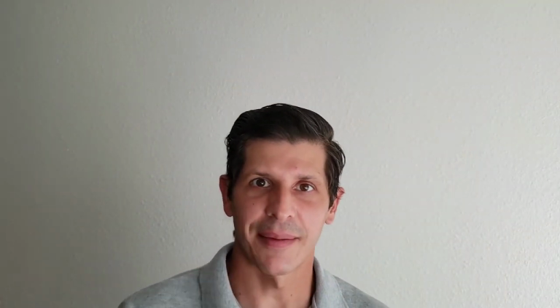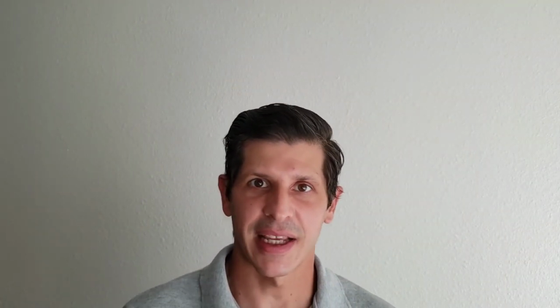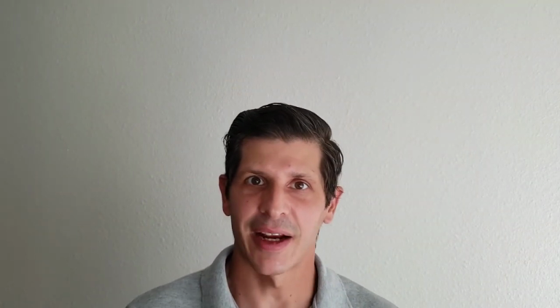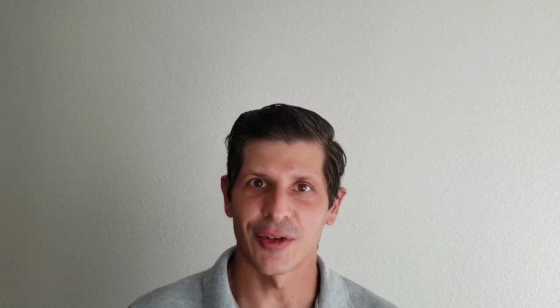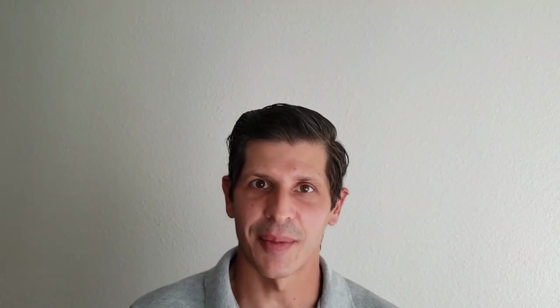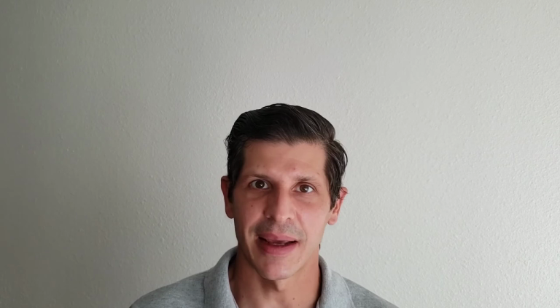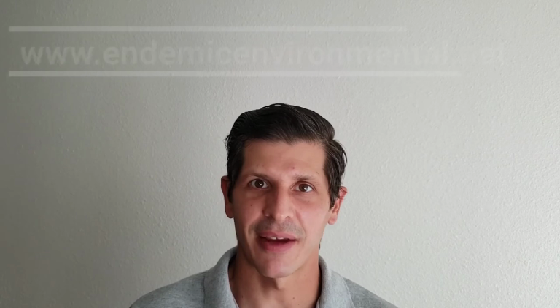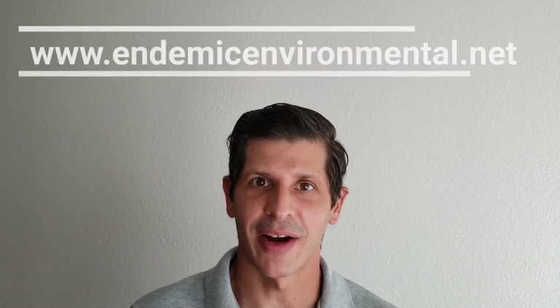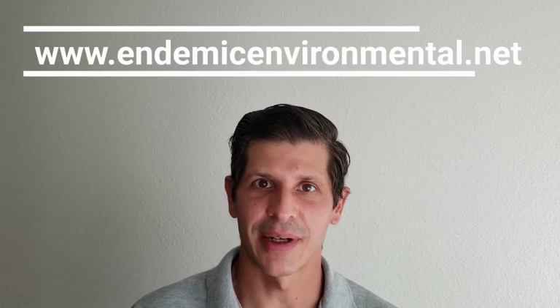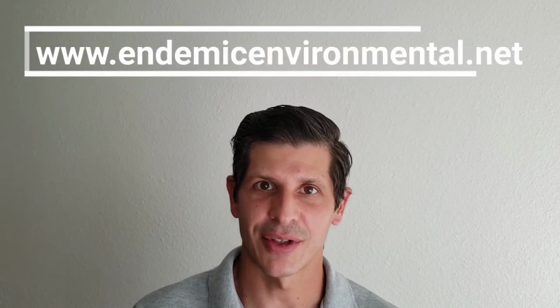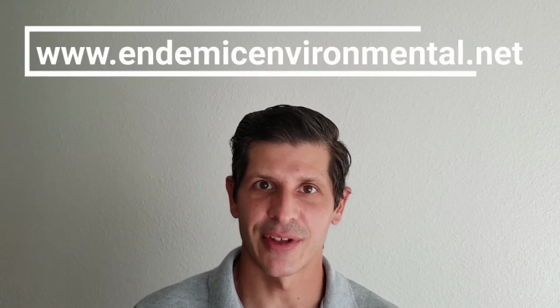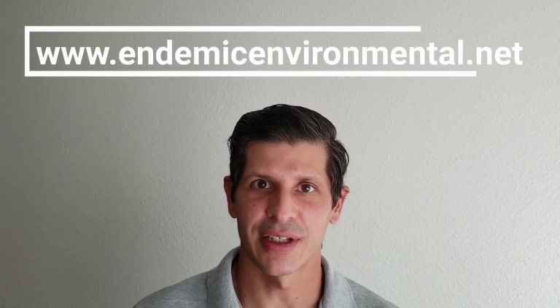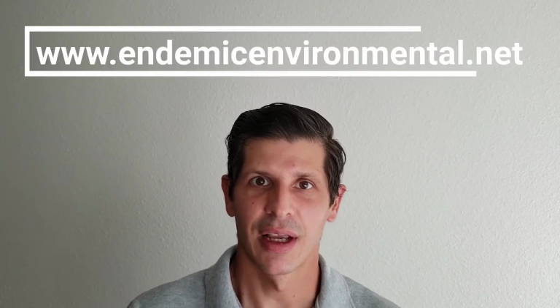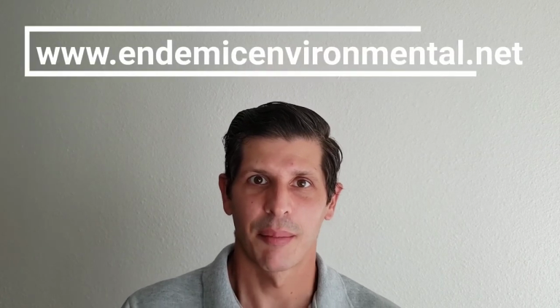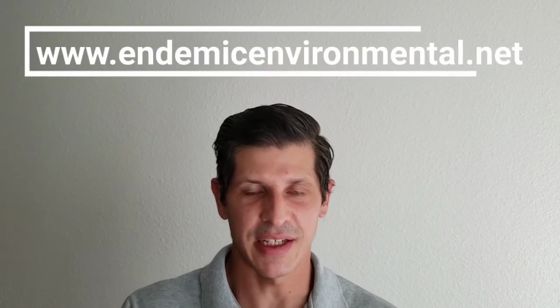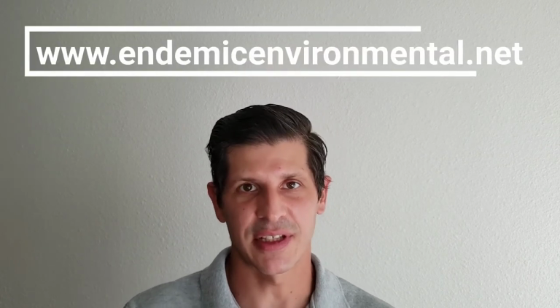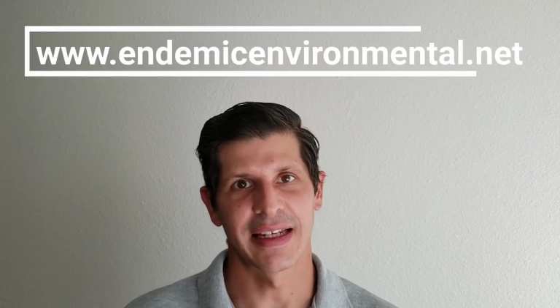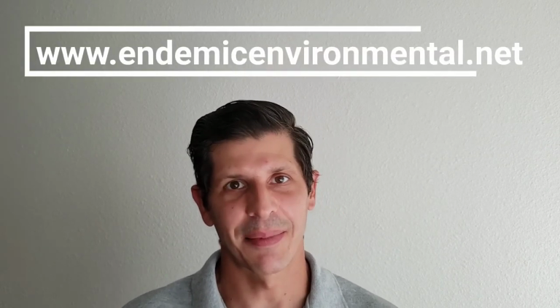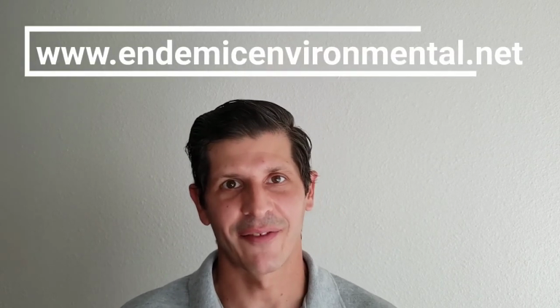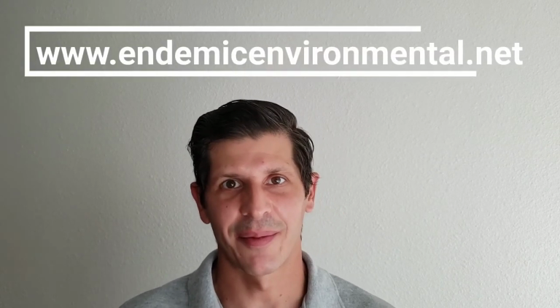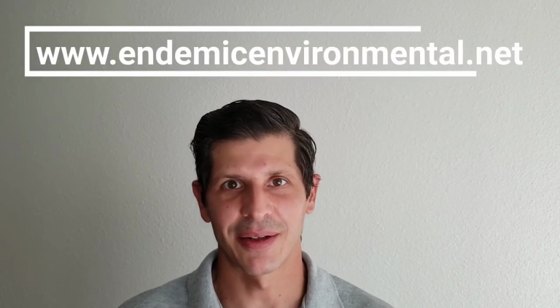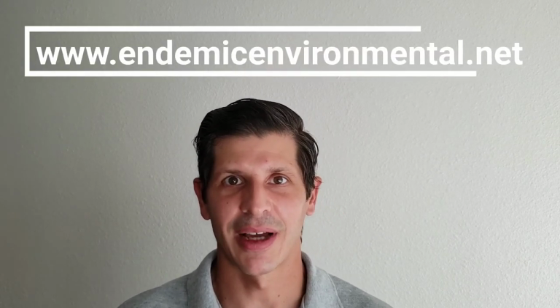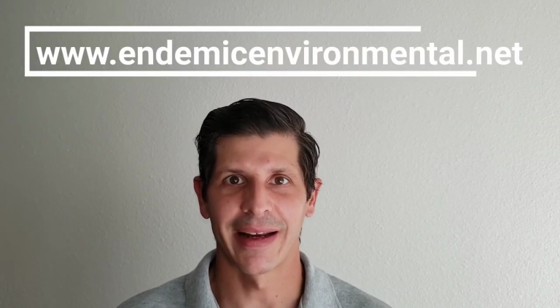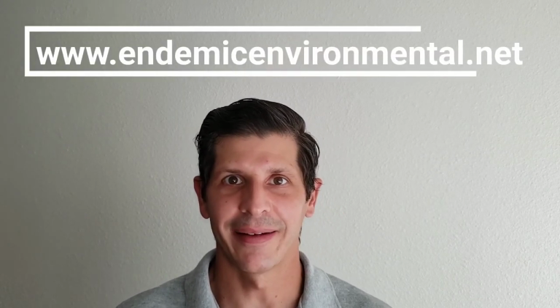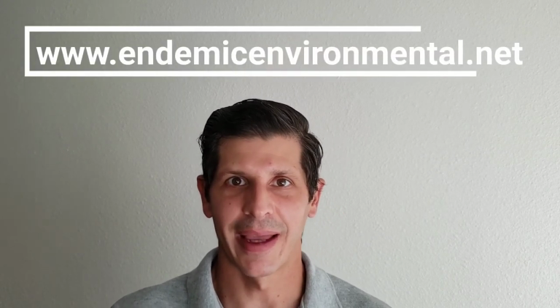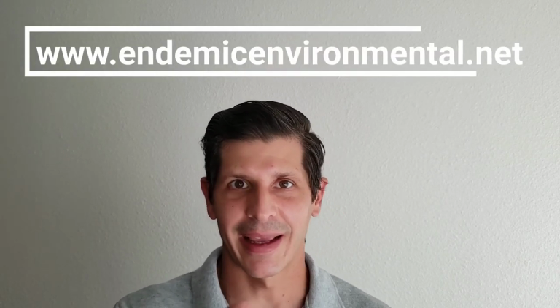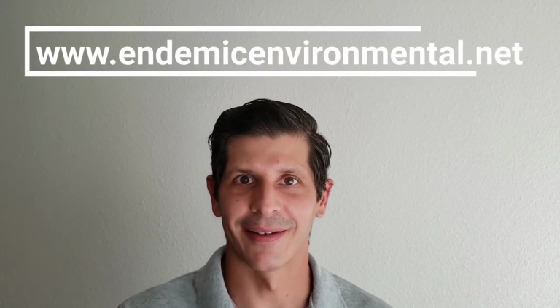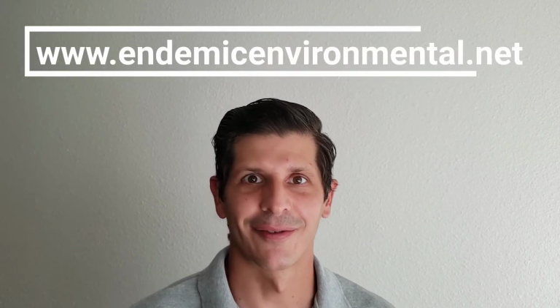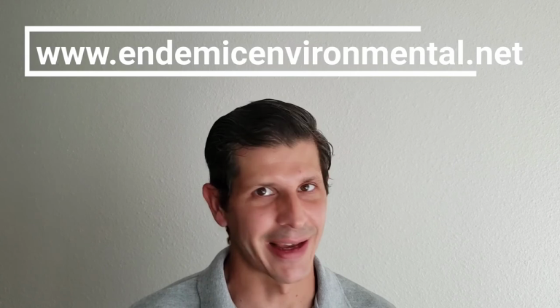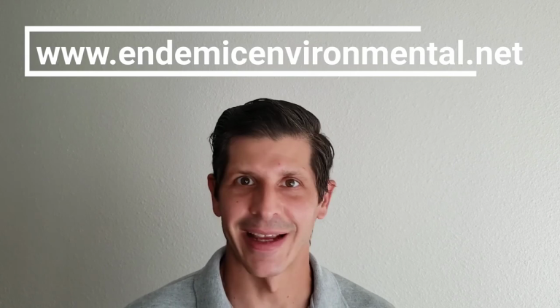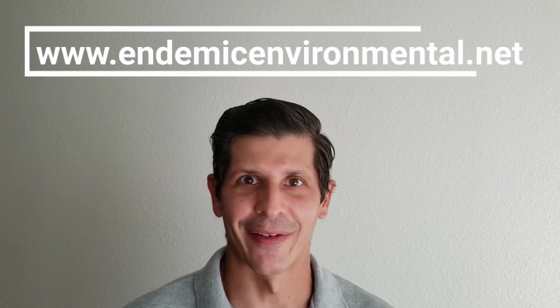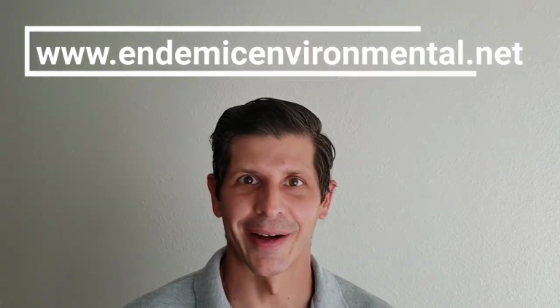My name is Ken Narehus from Endemic Environmental Services. Please visit endemicenvironmental.net. Fly safe out there.